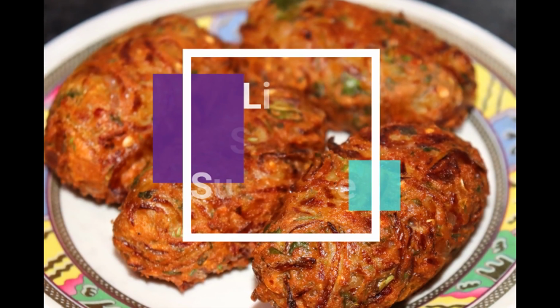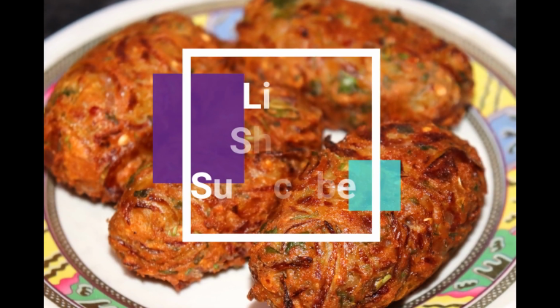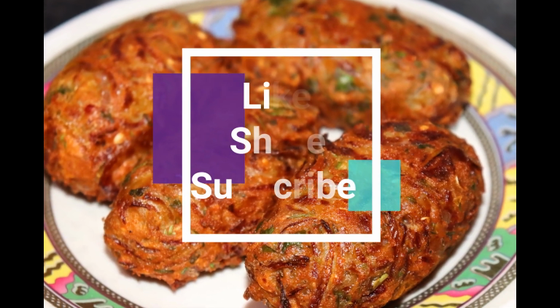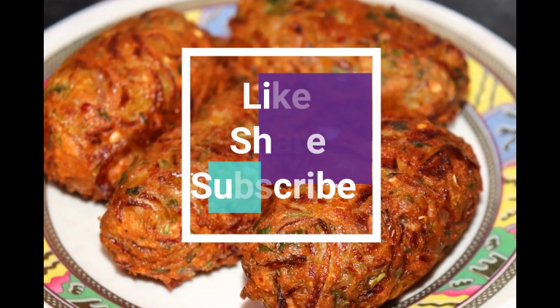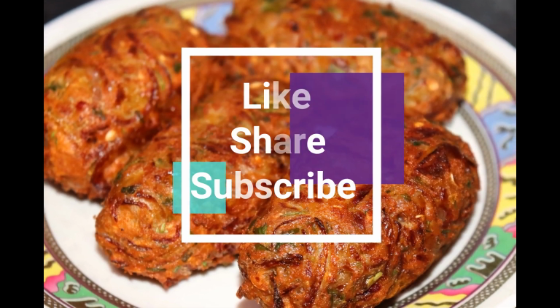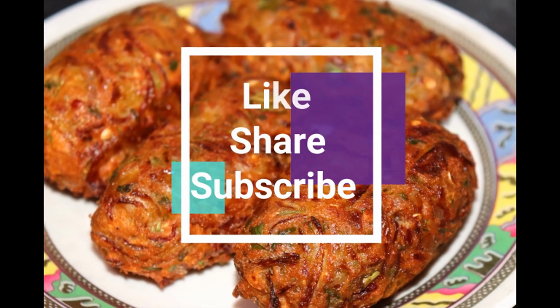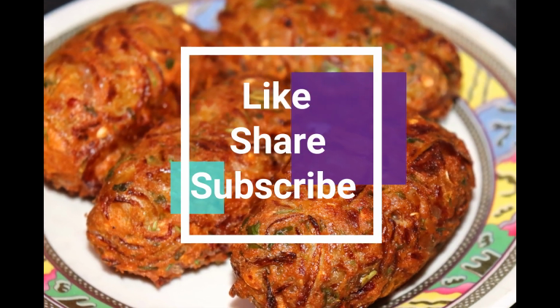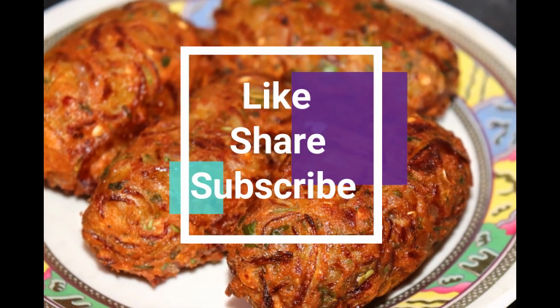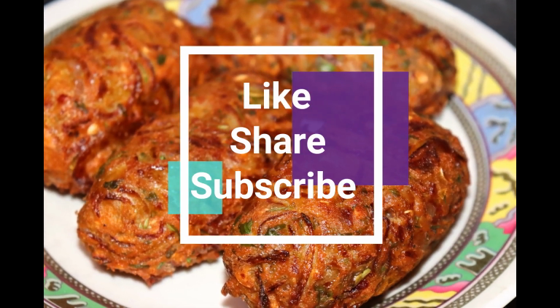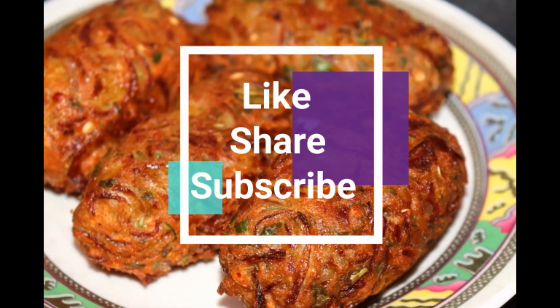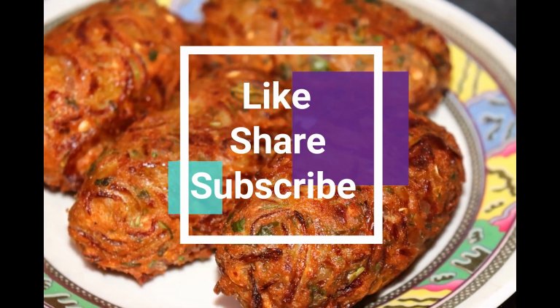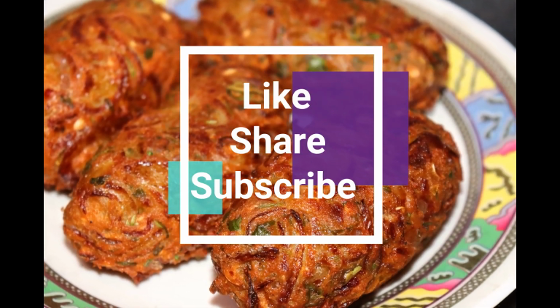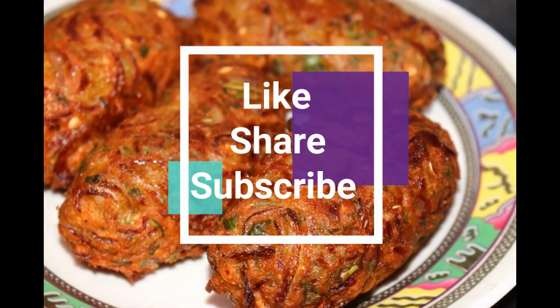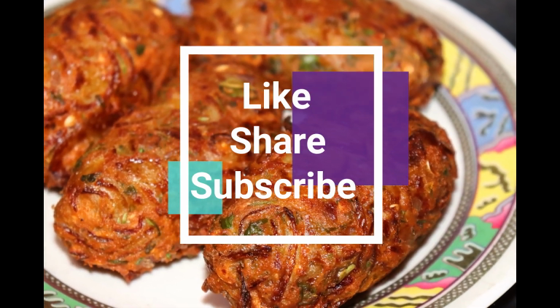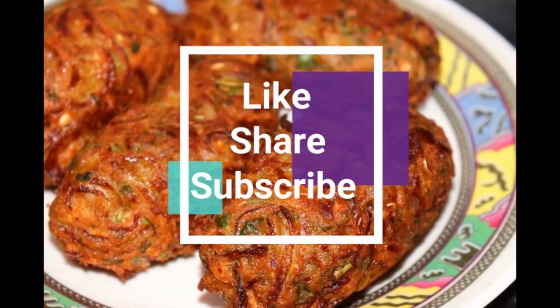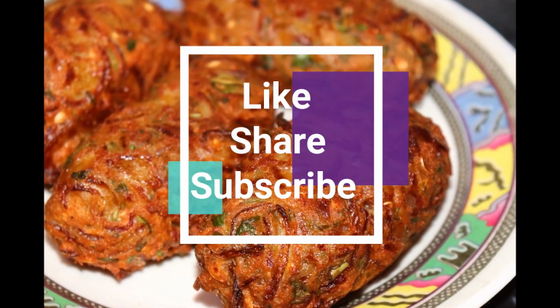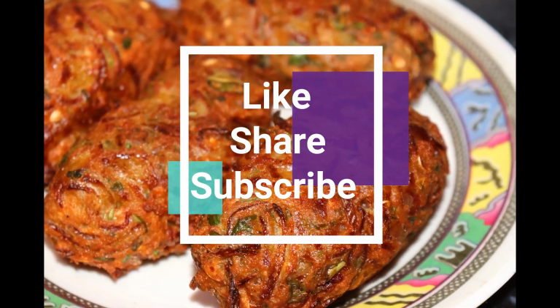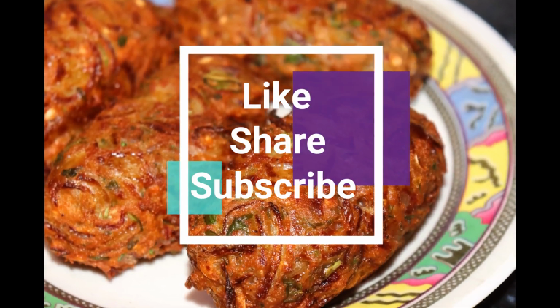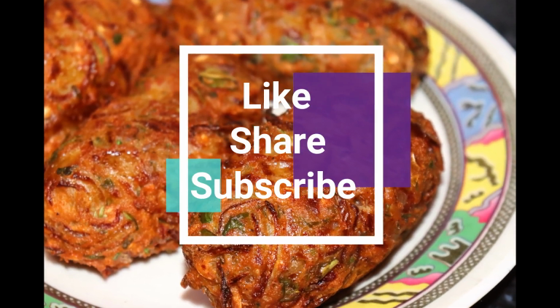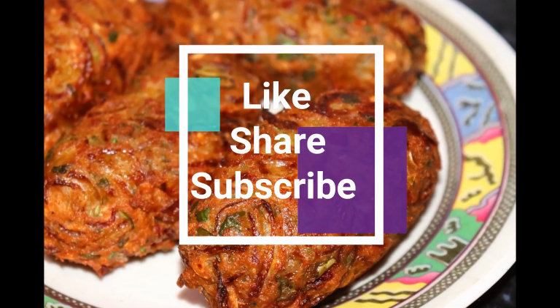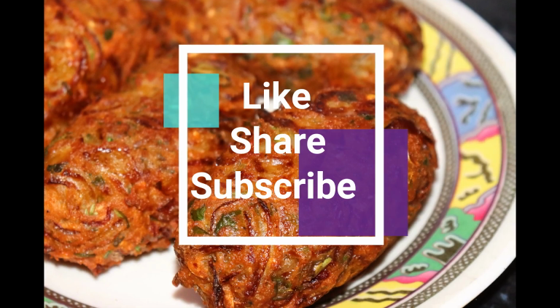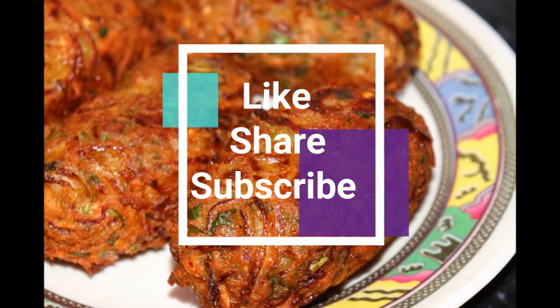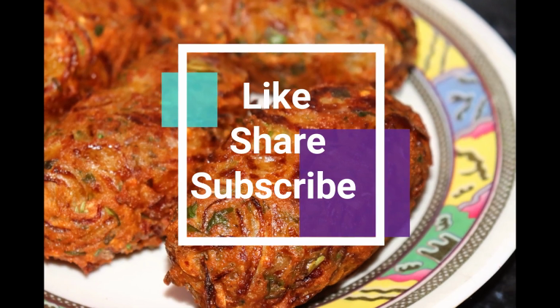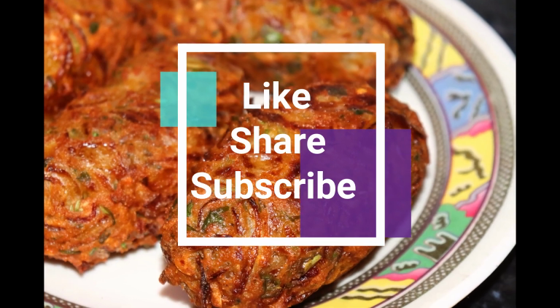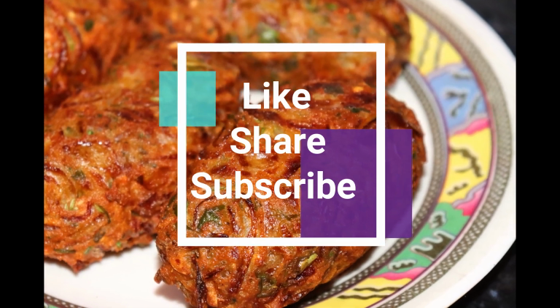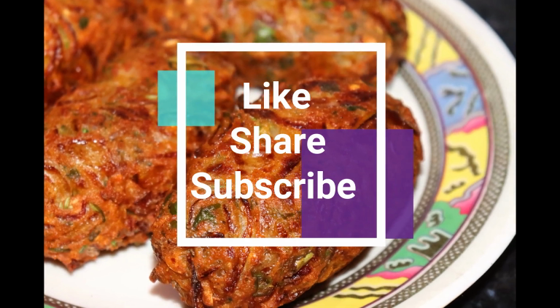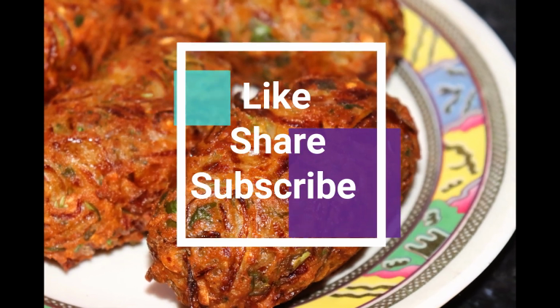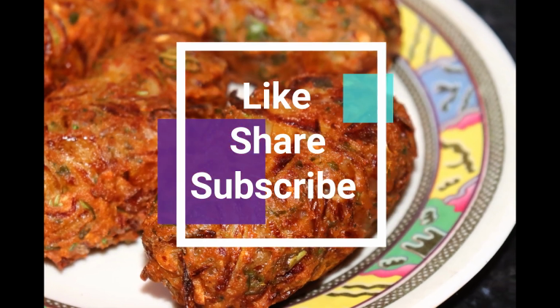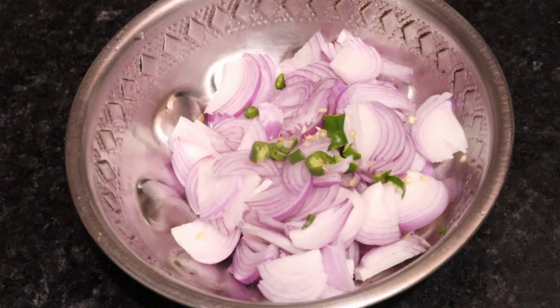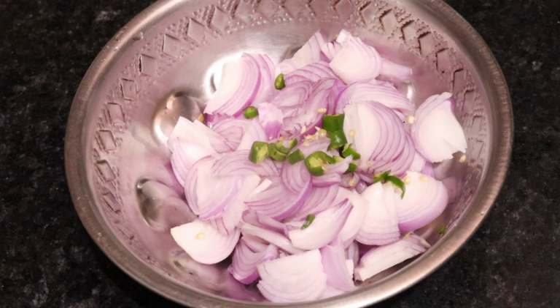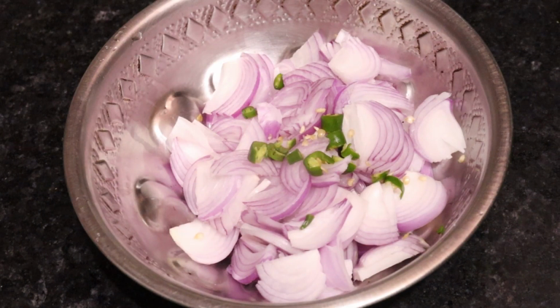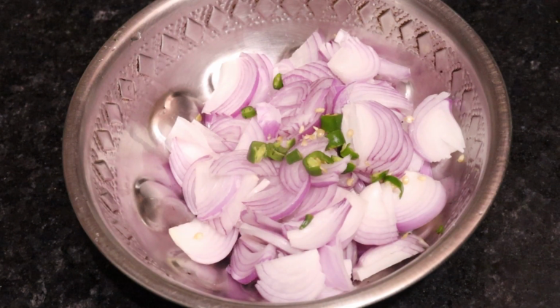If you like it, please request it. Please like it and share it.